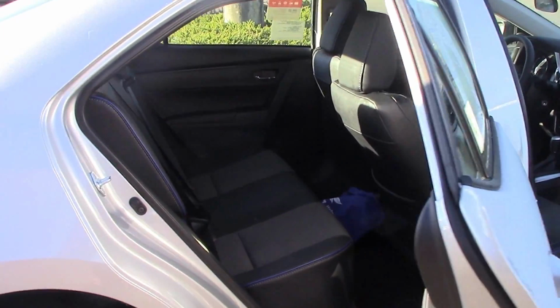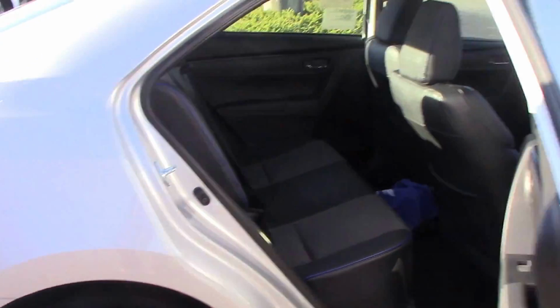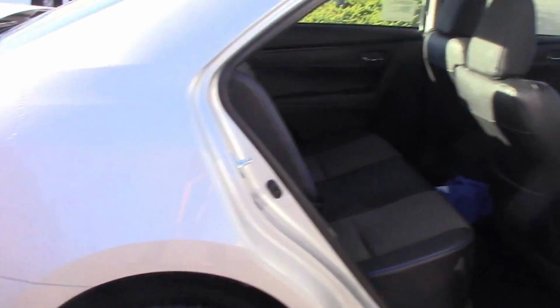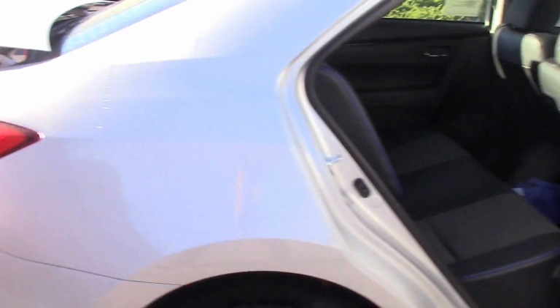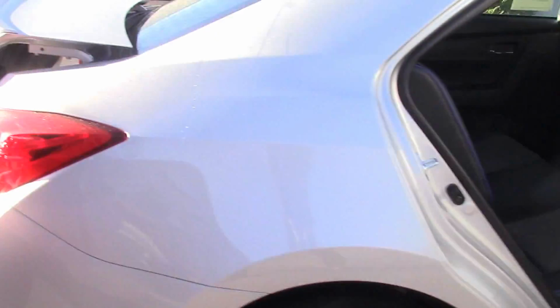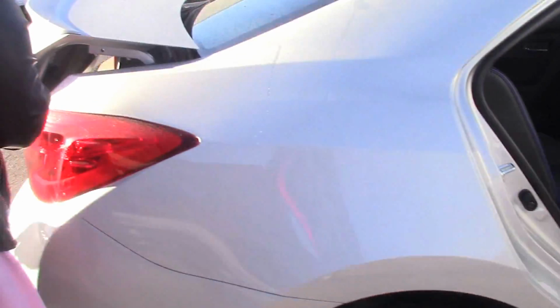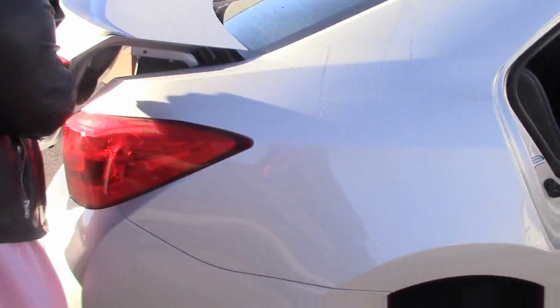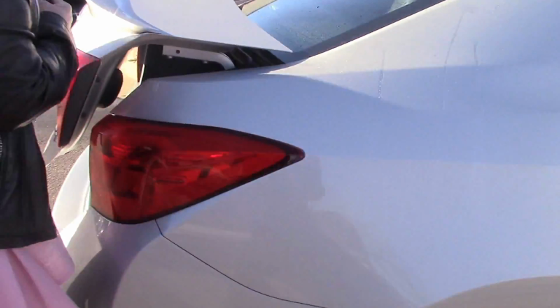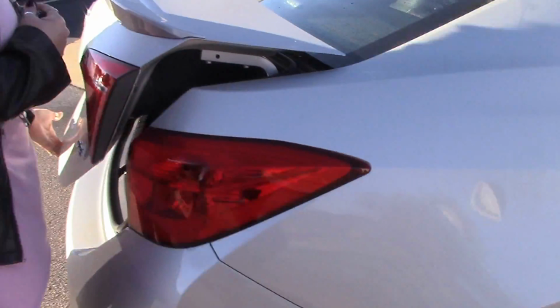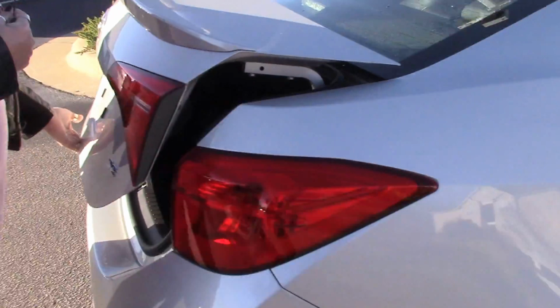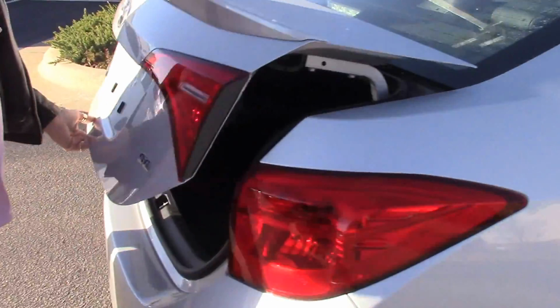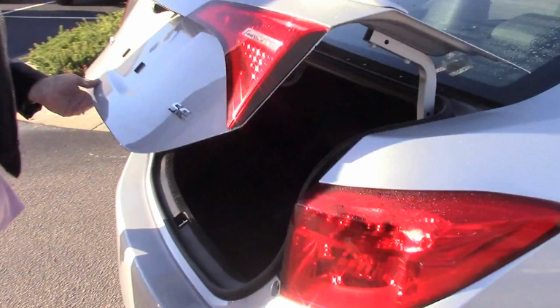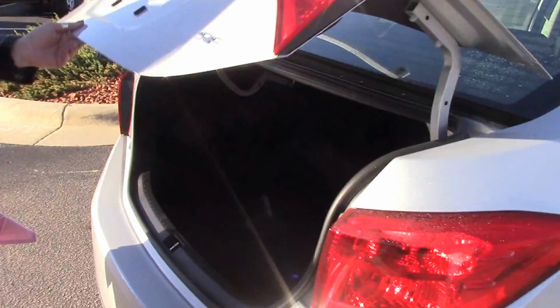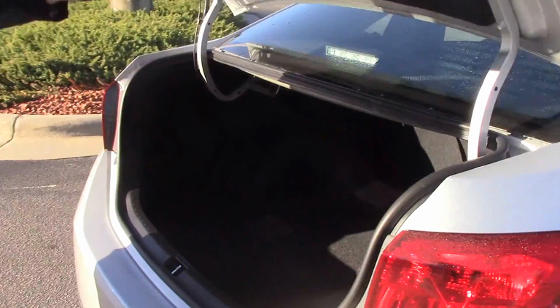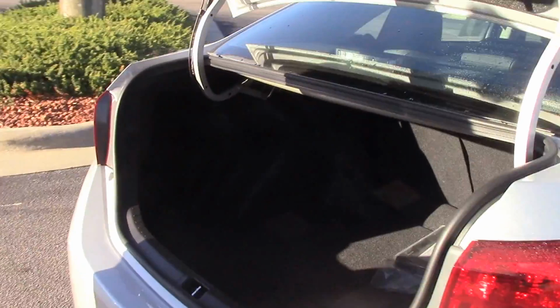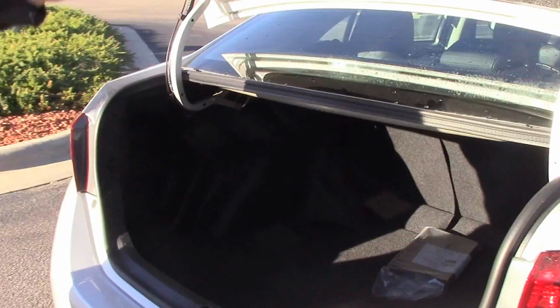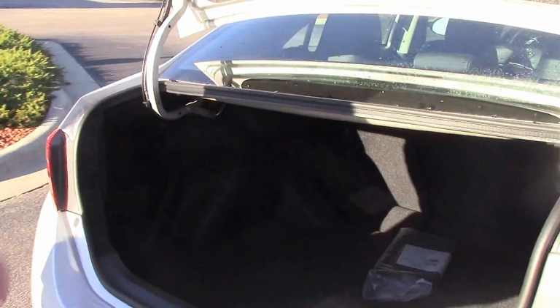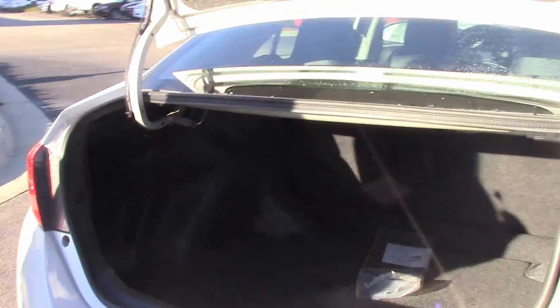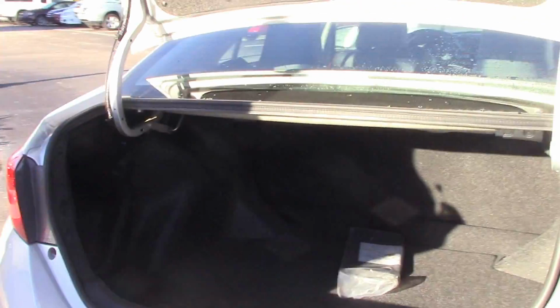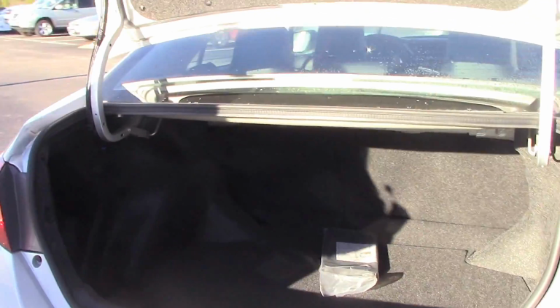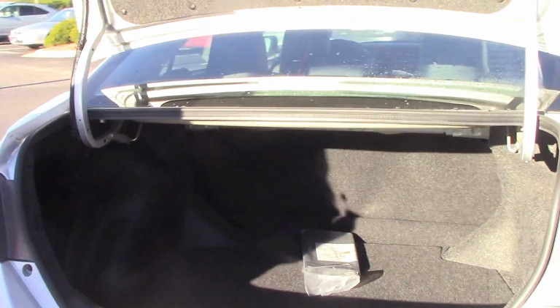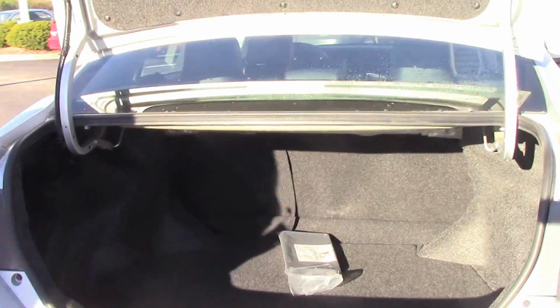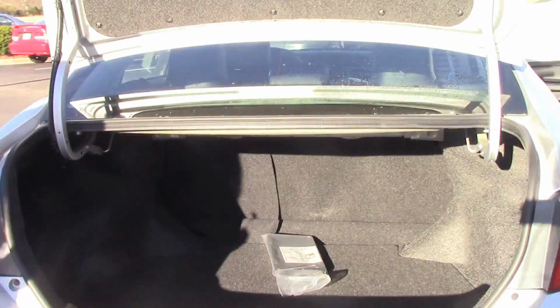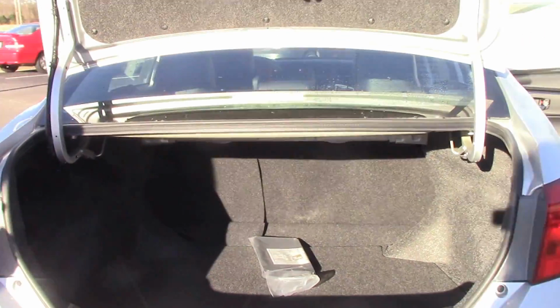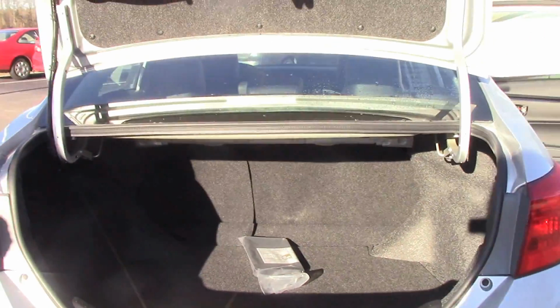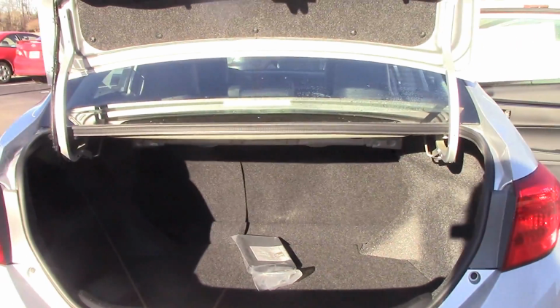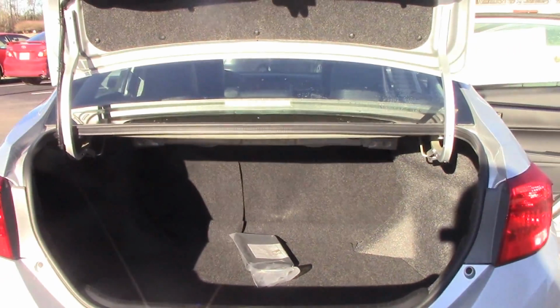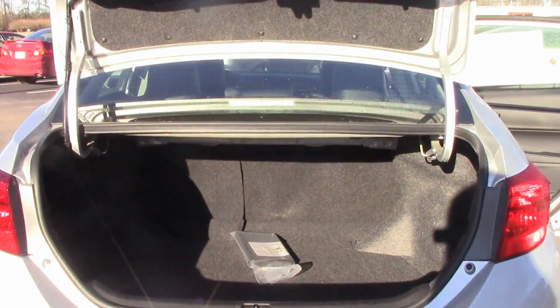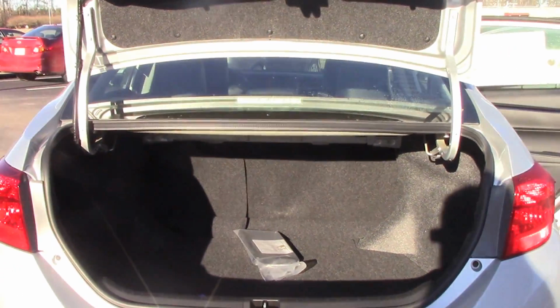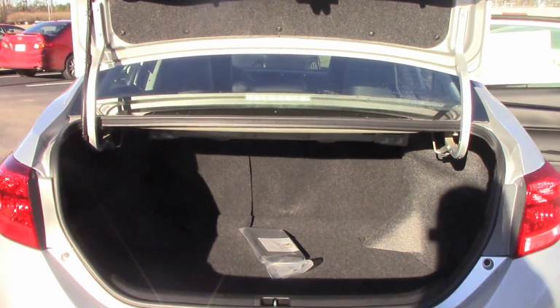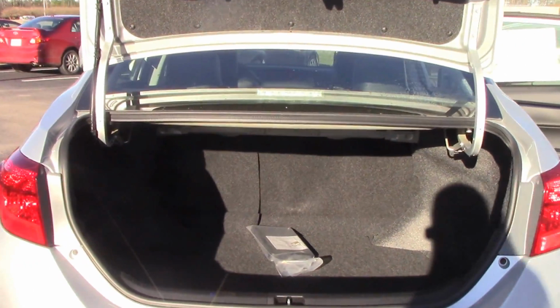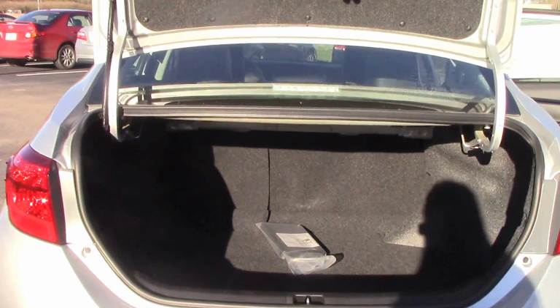Come around to the trunk. We do have our 60-40 split. Plenty of room back there.